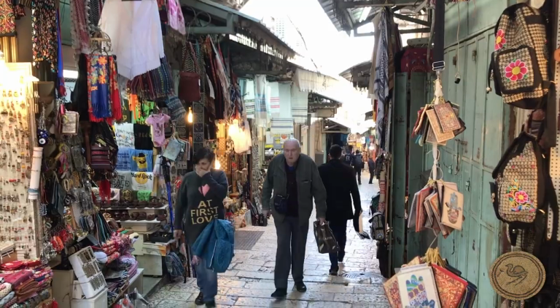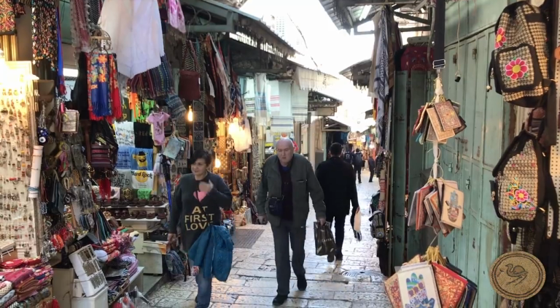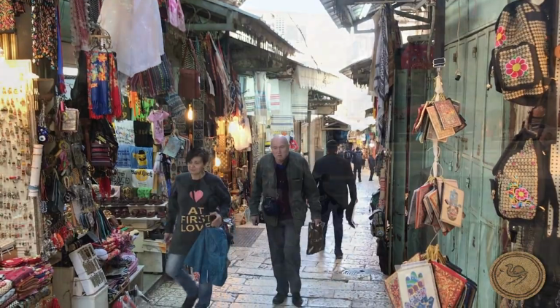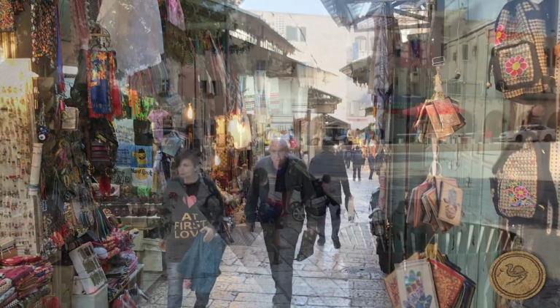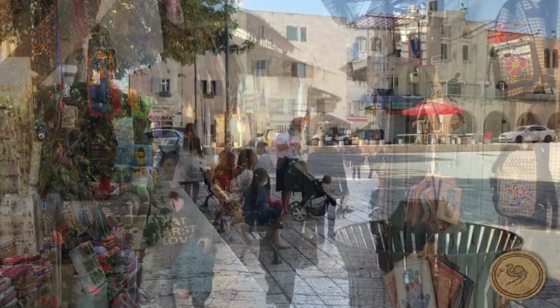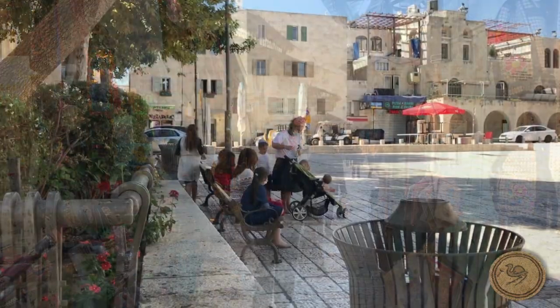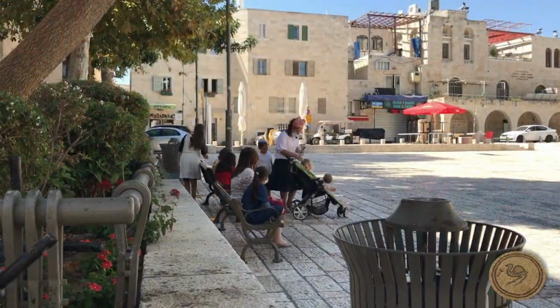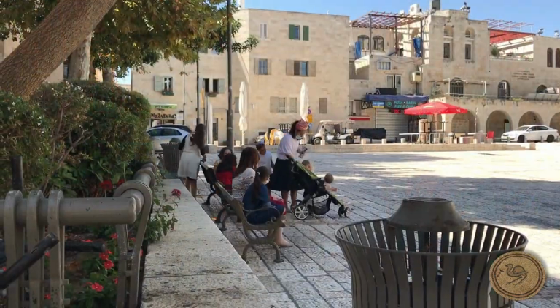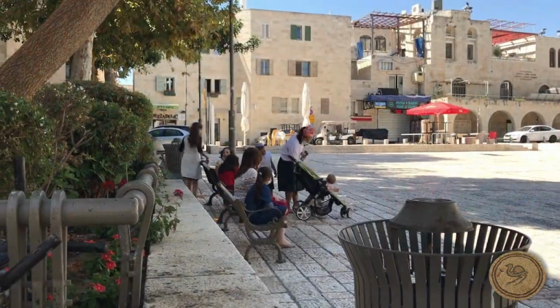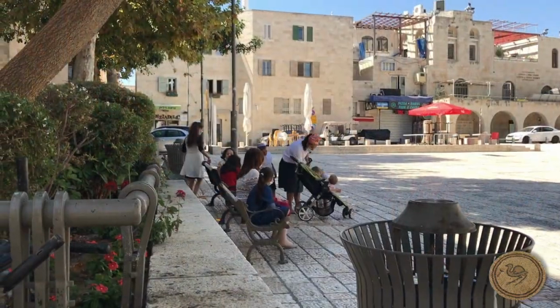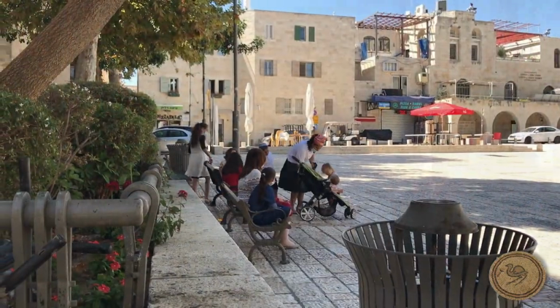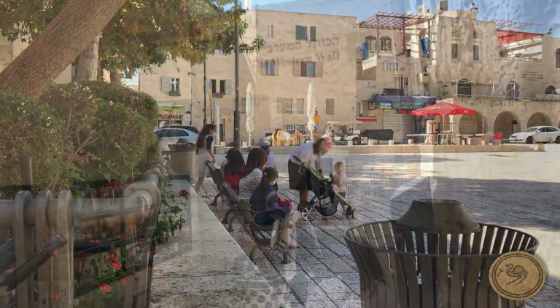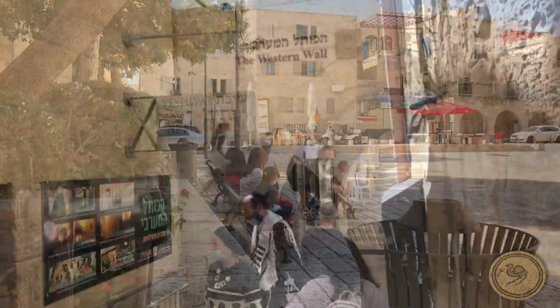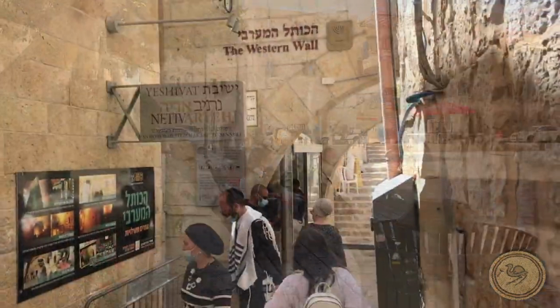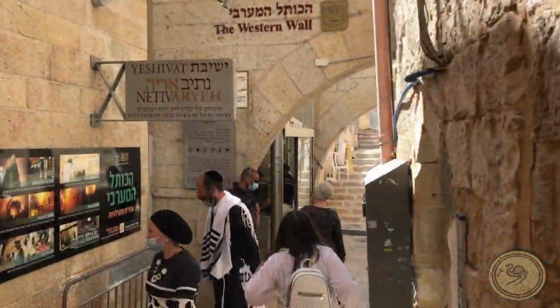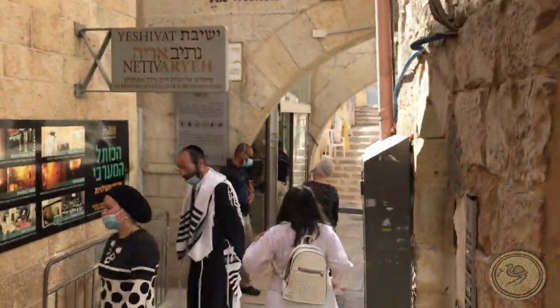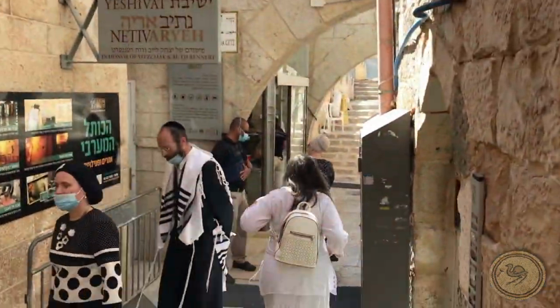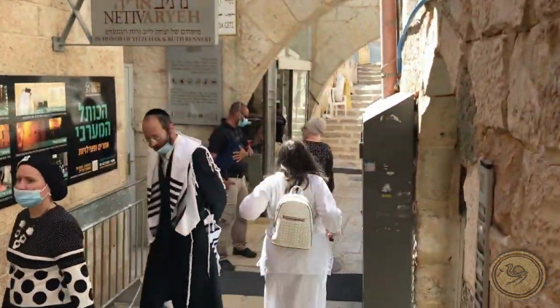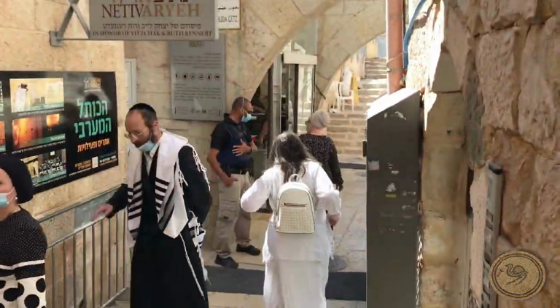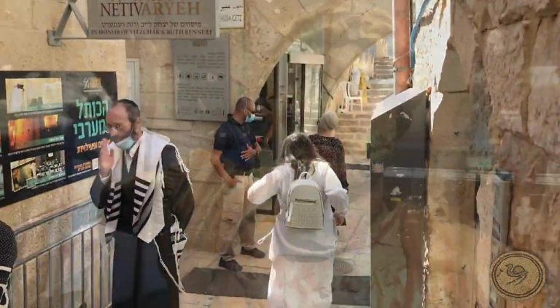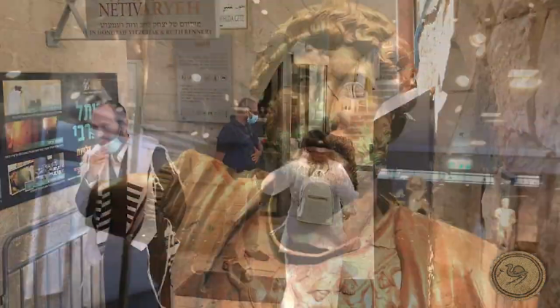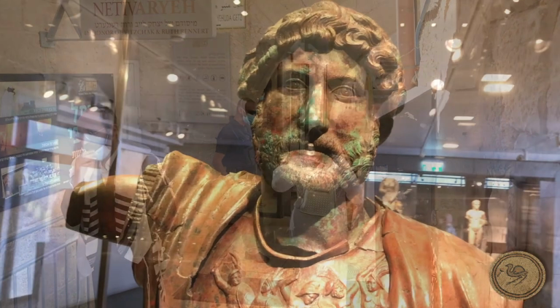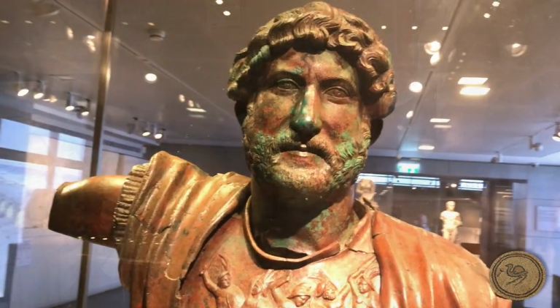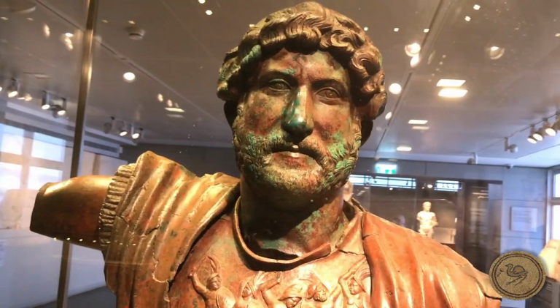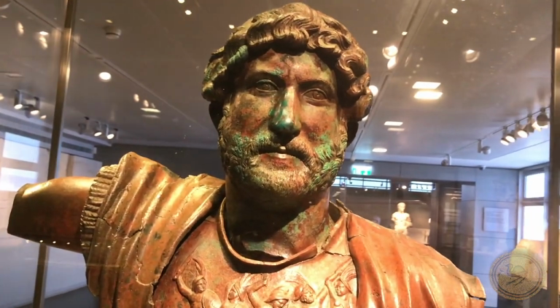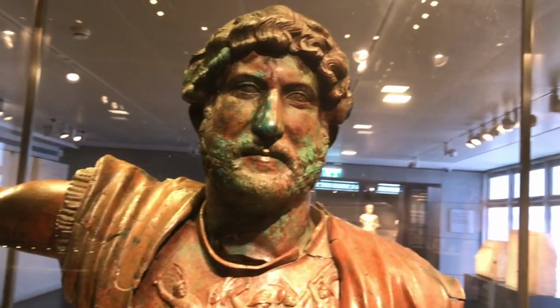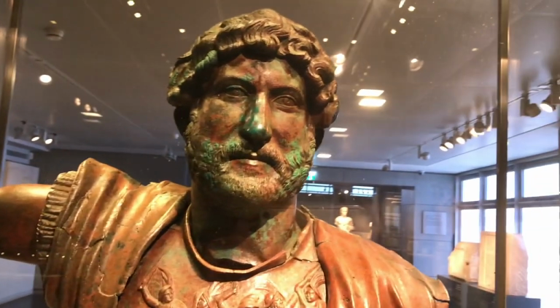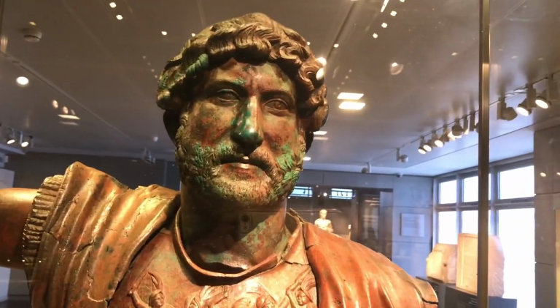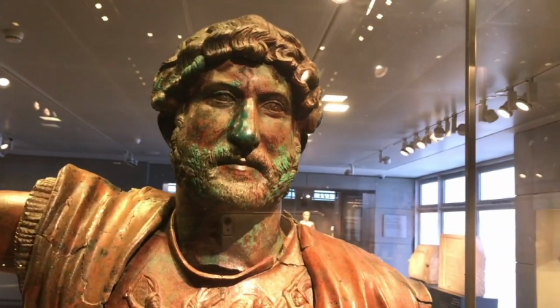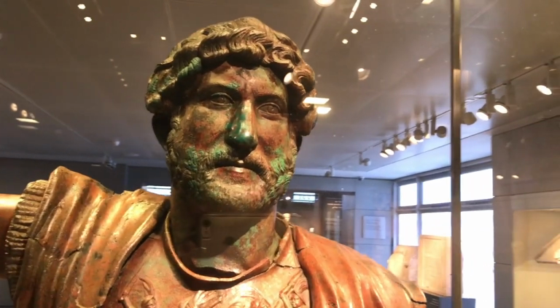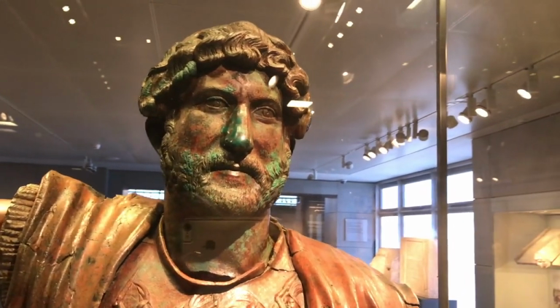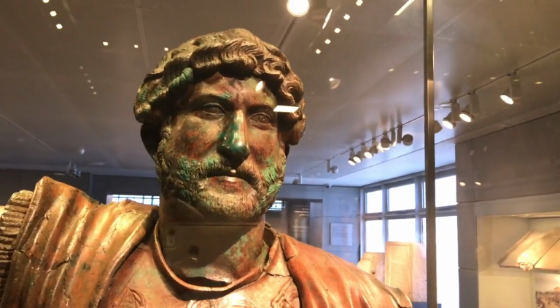Jerusalem is an inexhaustible treasure, and the layer of history from Hadrian's Aelia Capitolina is no exception.